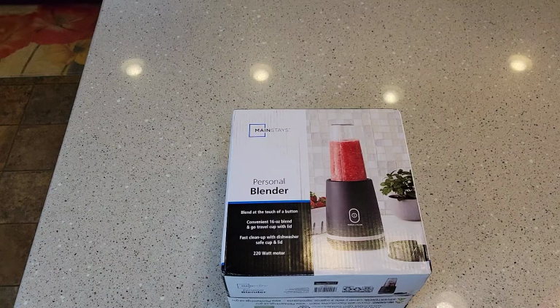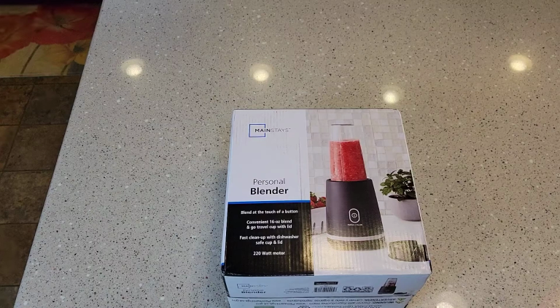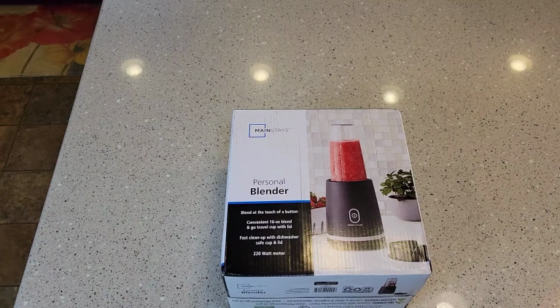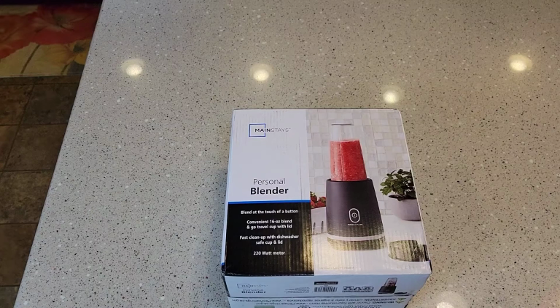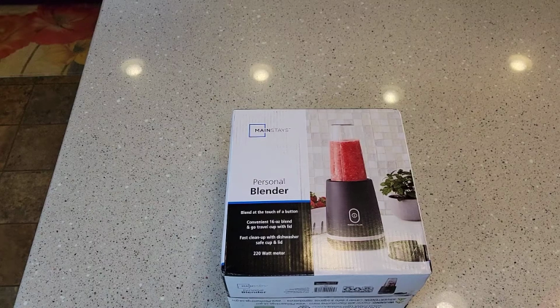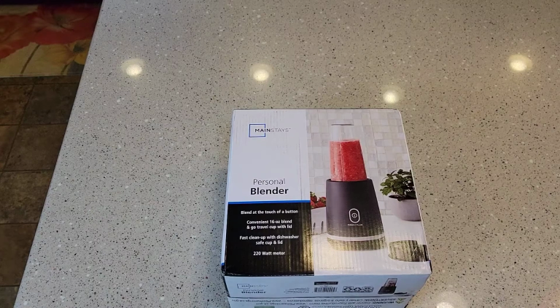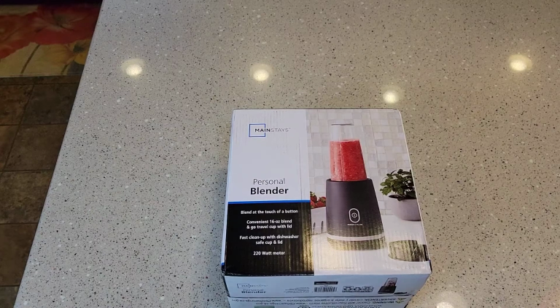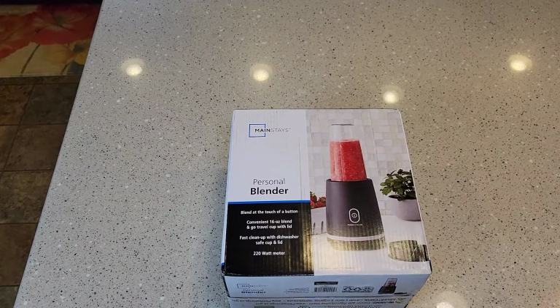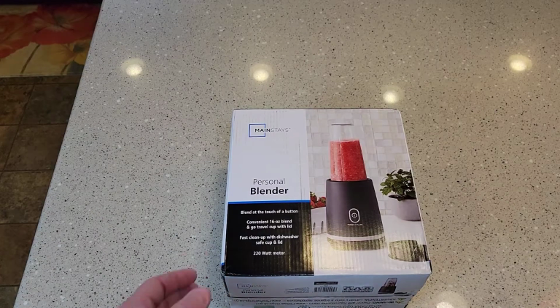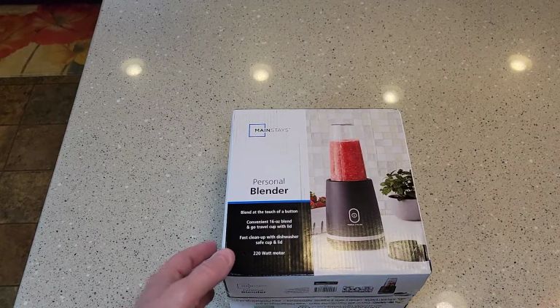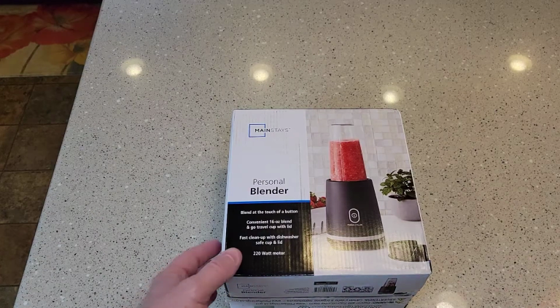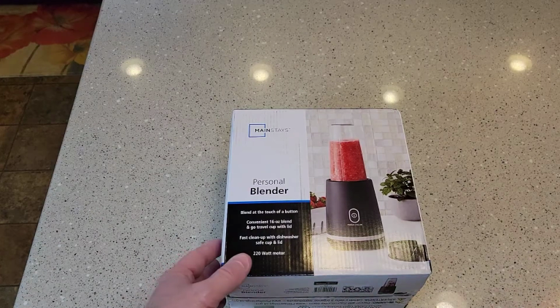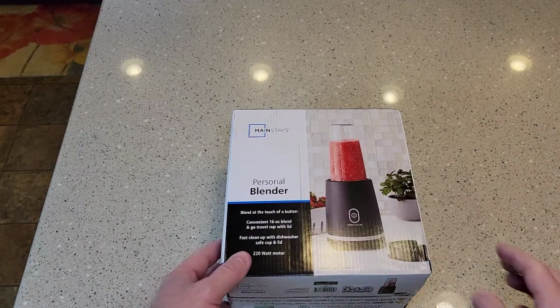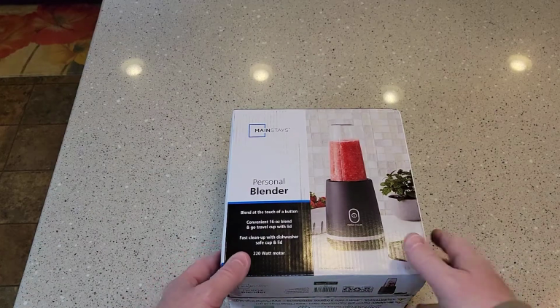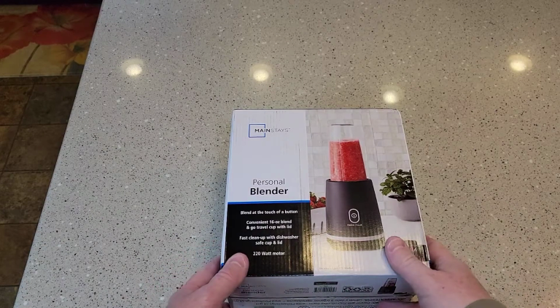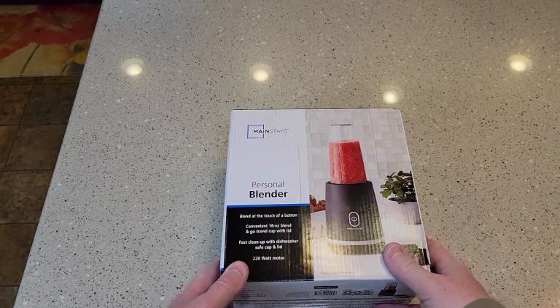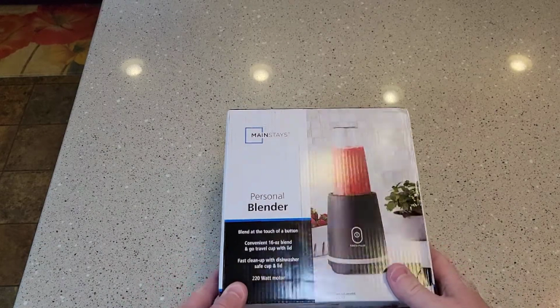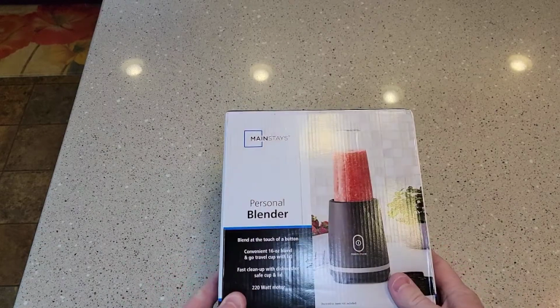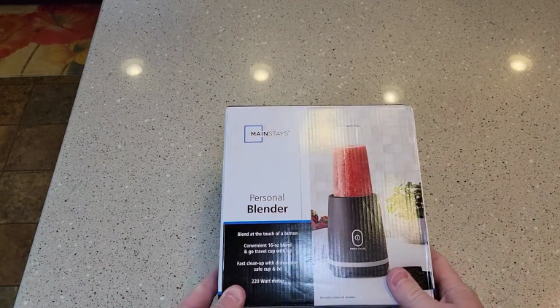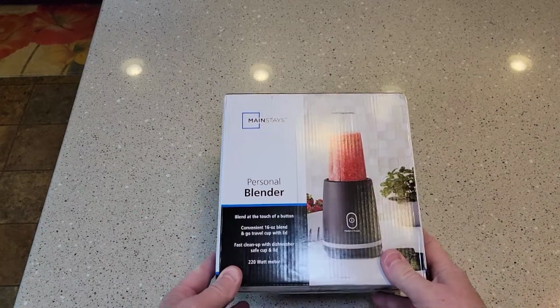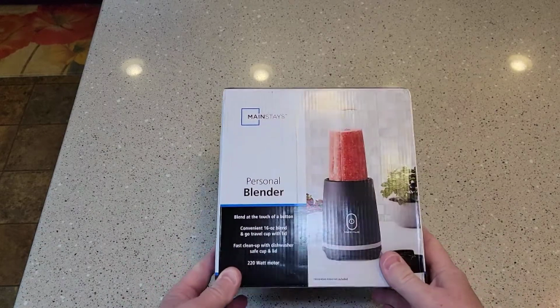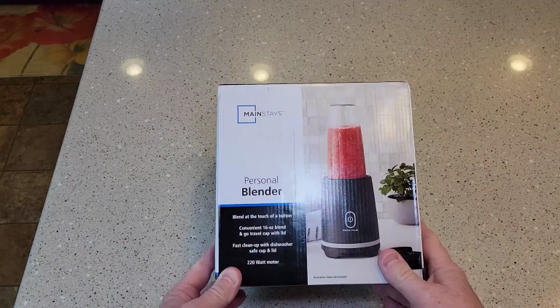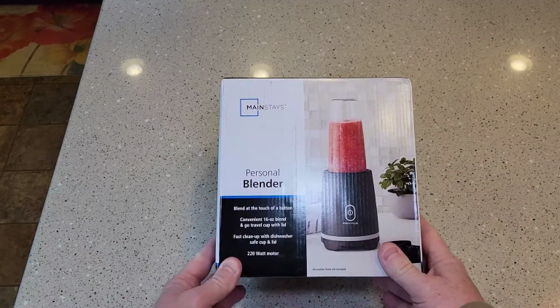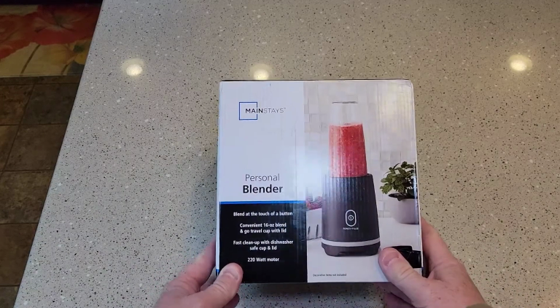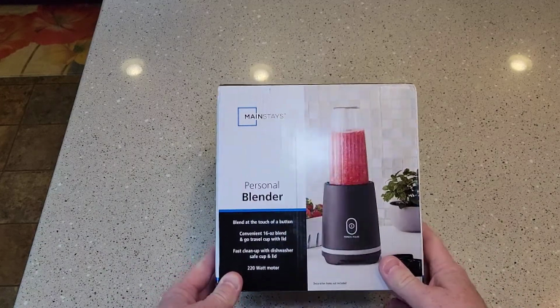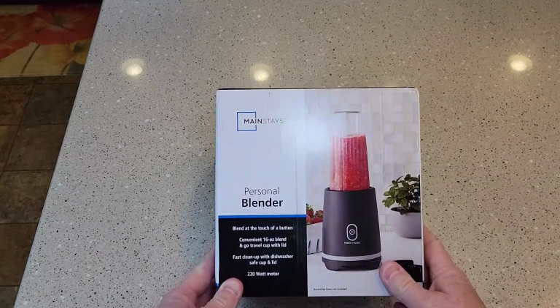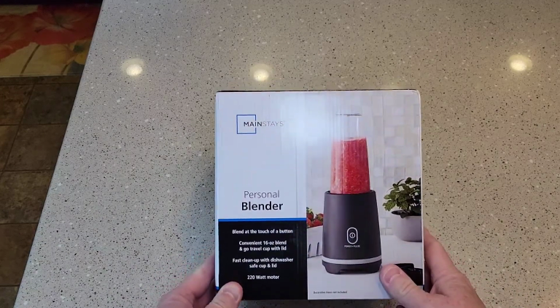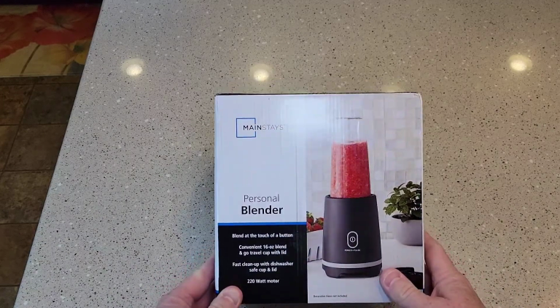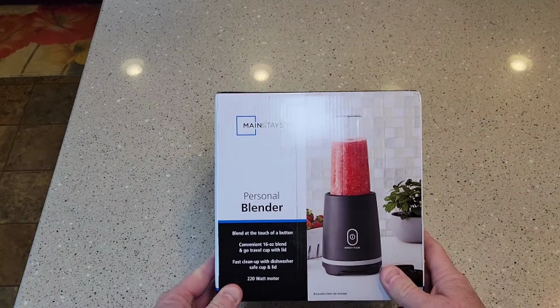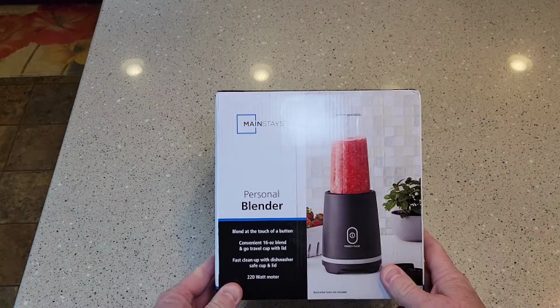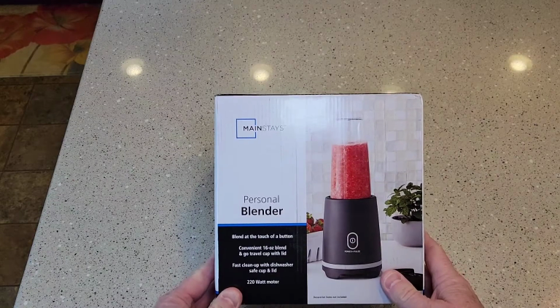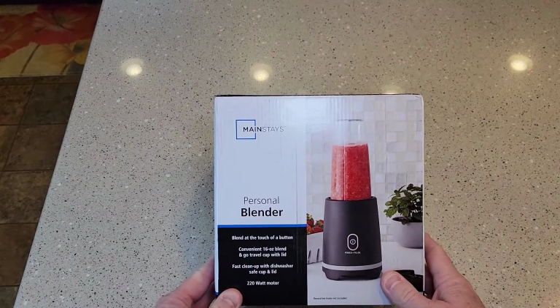Hello everyone, this is Just a Dad. Today I'm going to do an unboxing and kind of a review of this Mainstays Personal Blender.